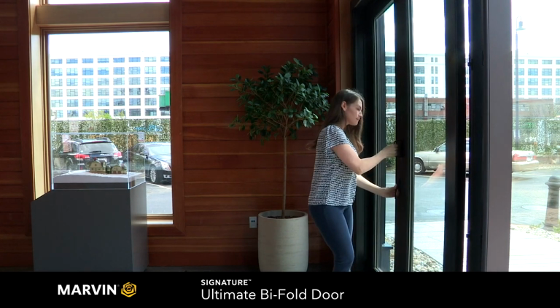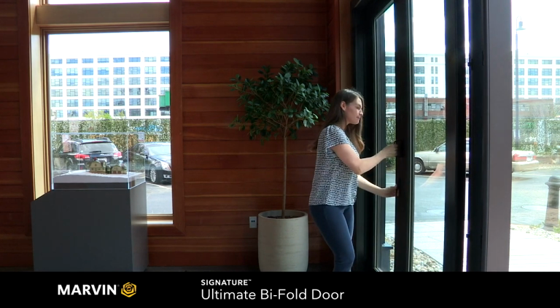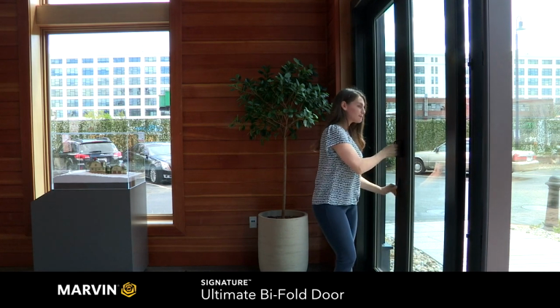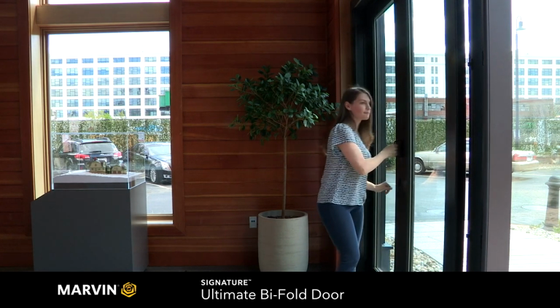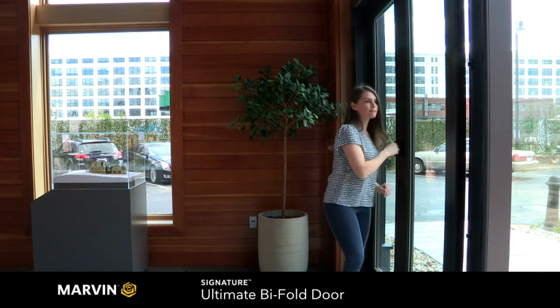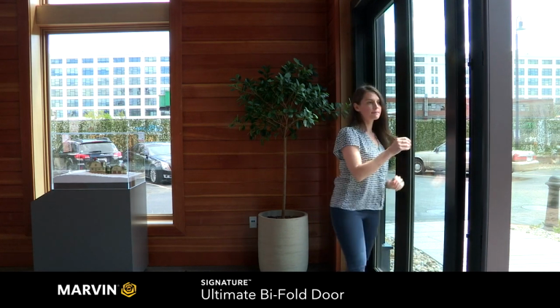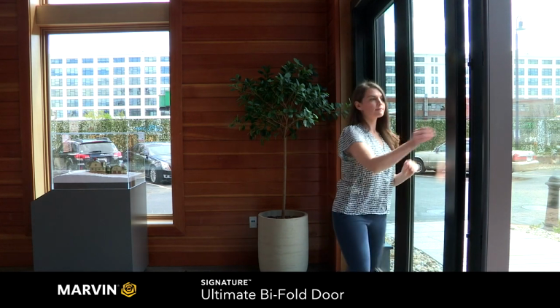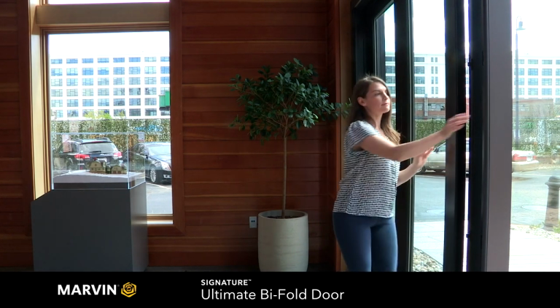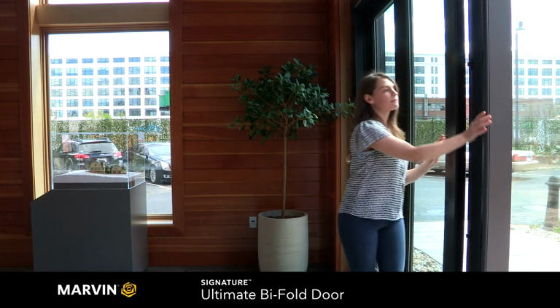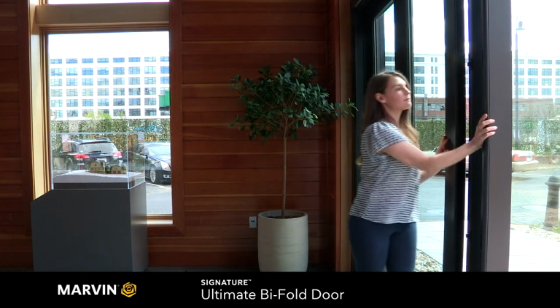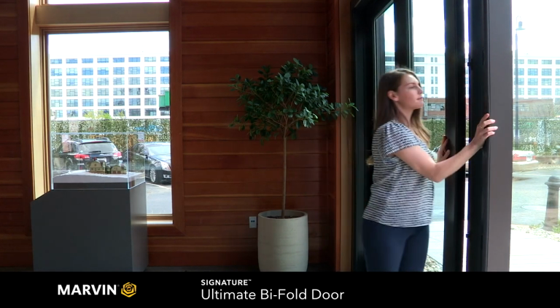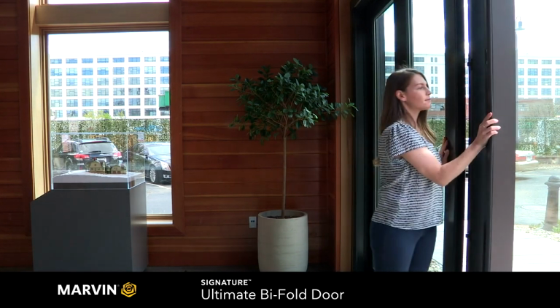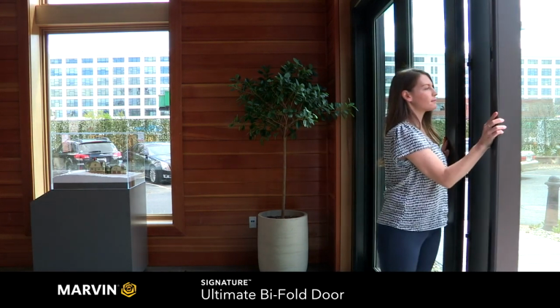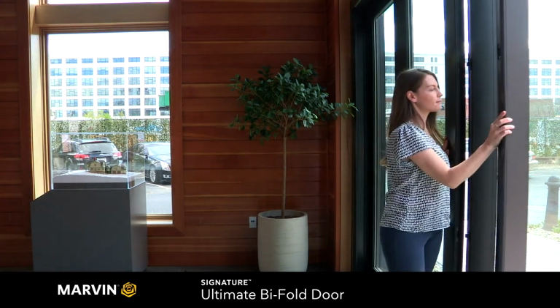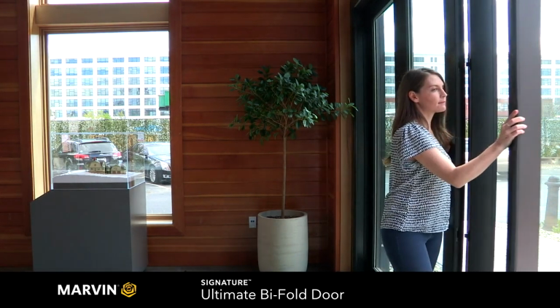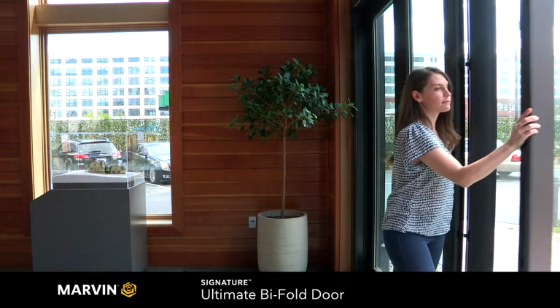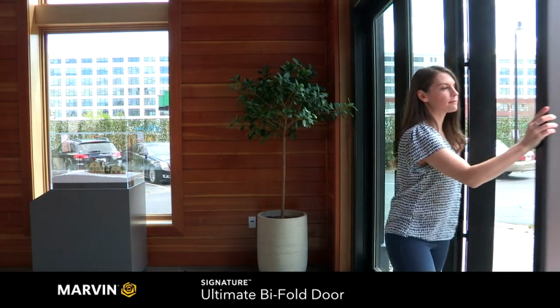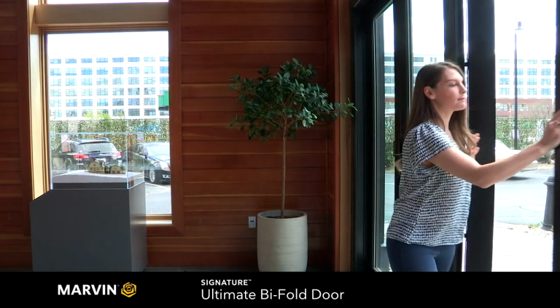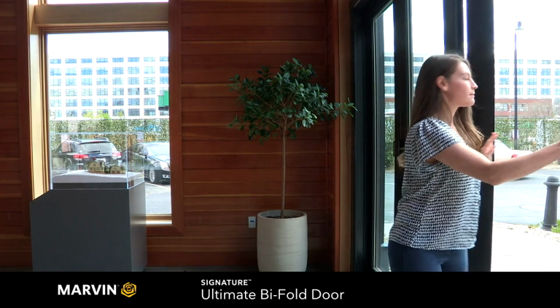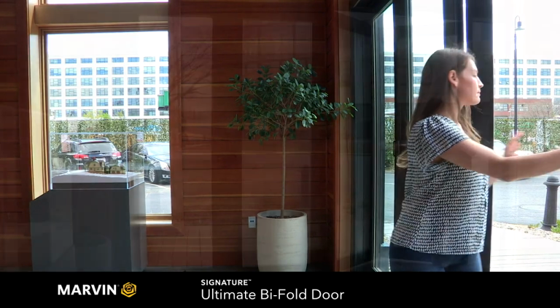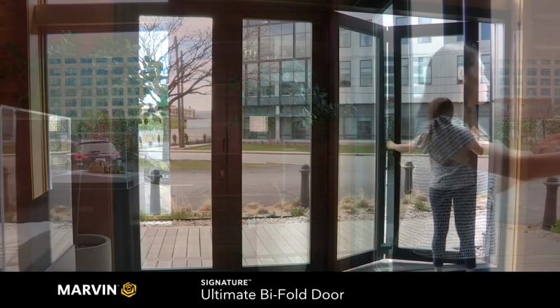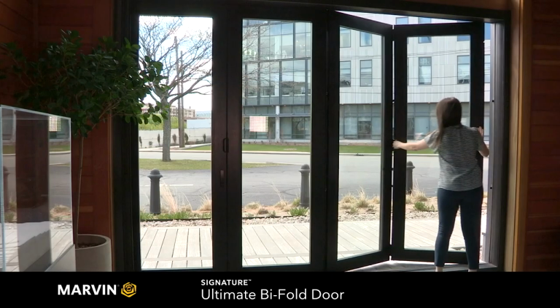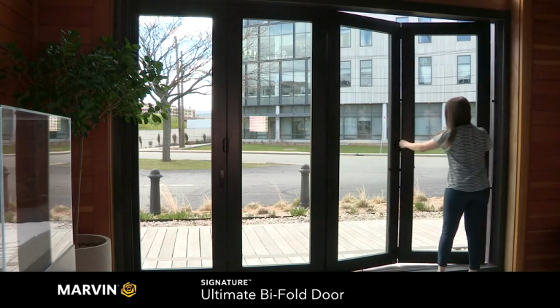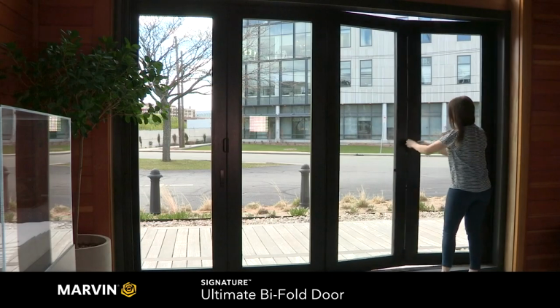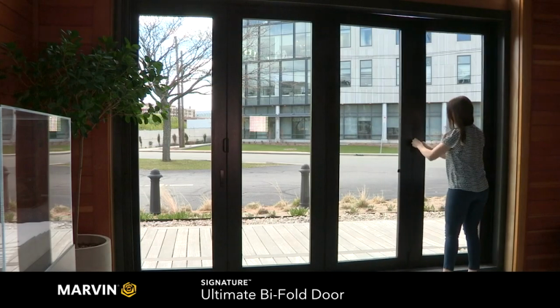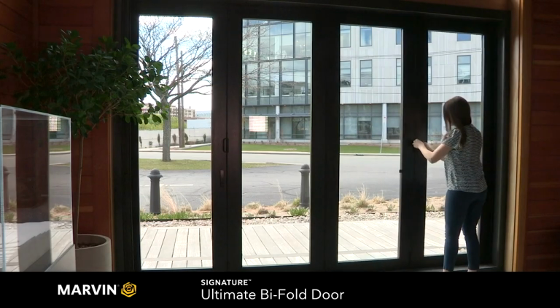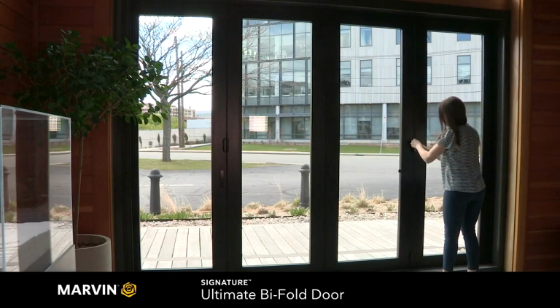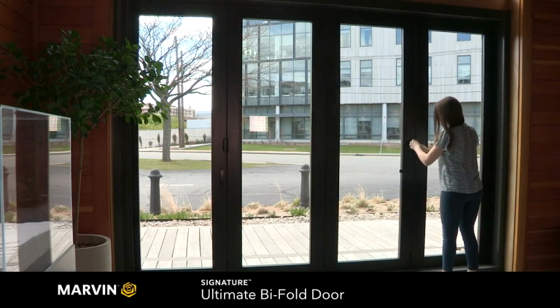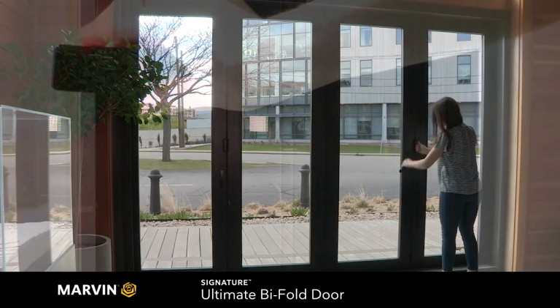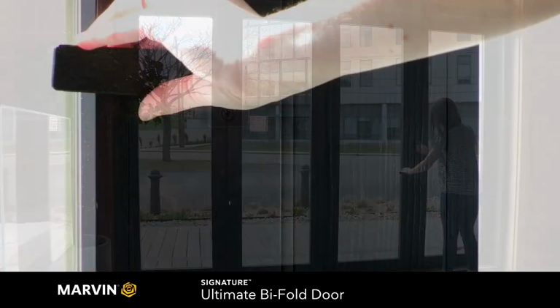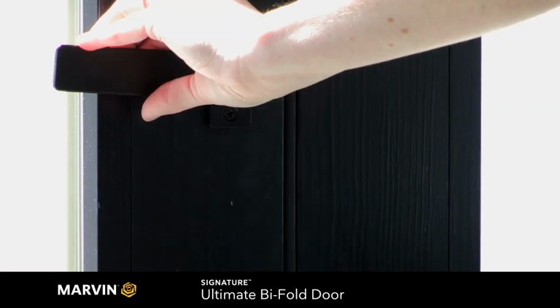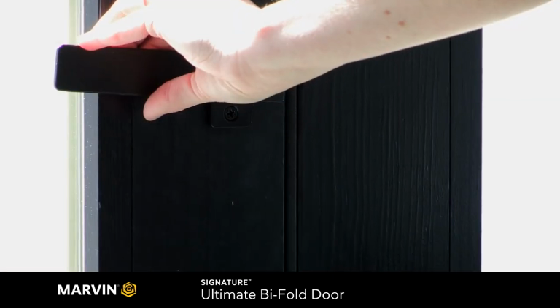To close, simply slide the panels over and lock into place using the convenient pull handles.